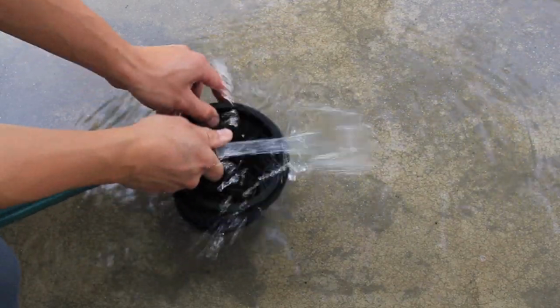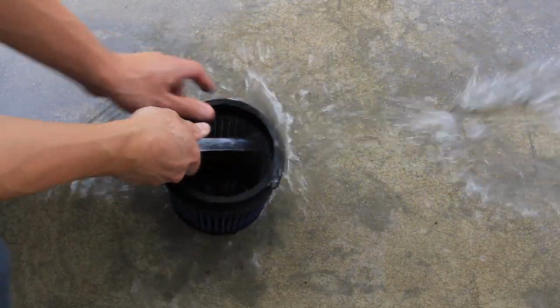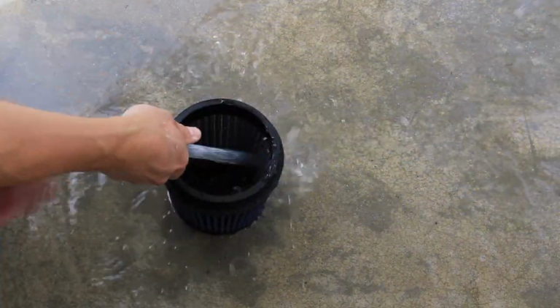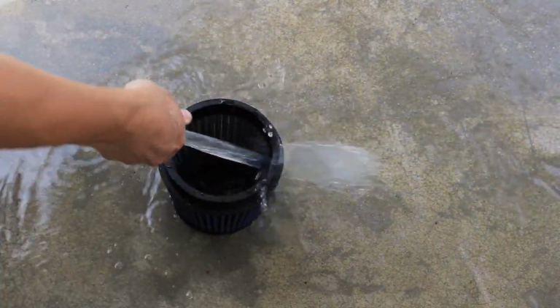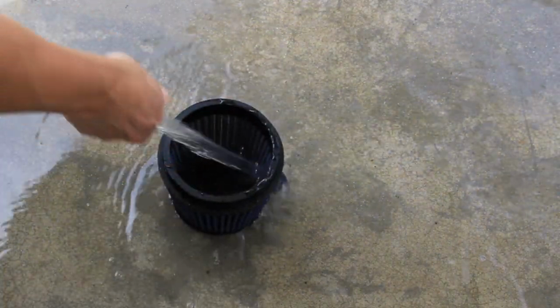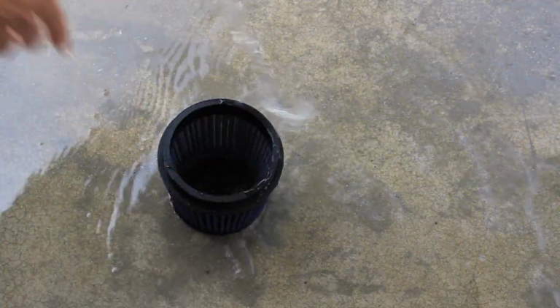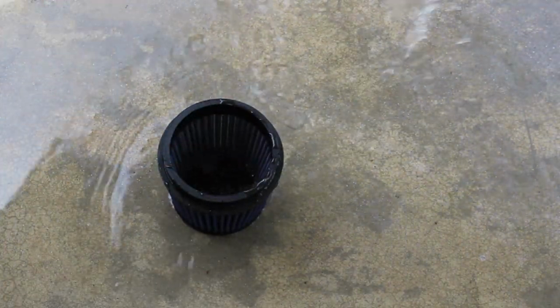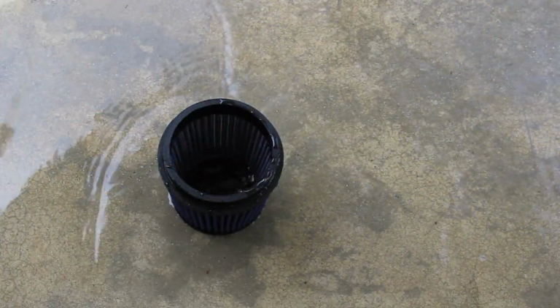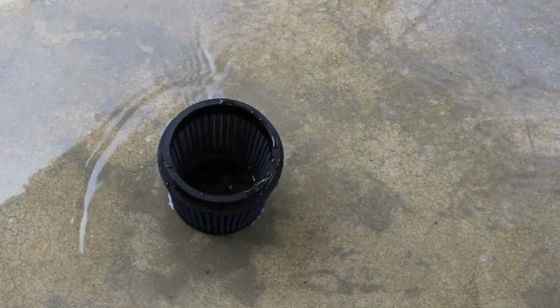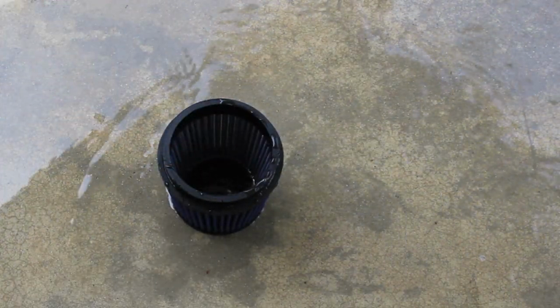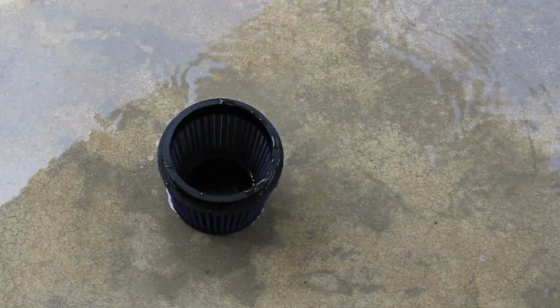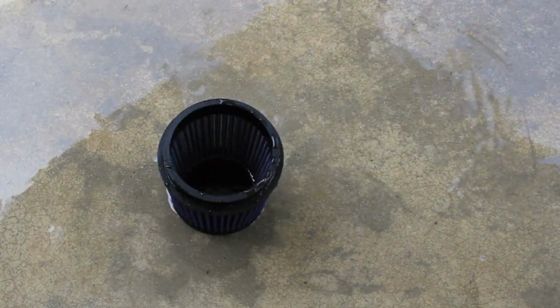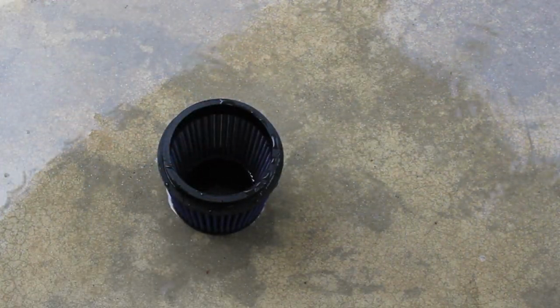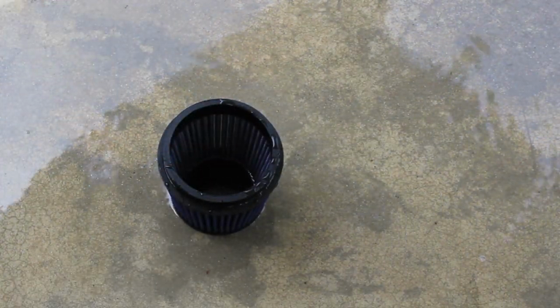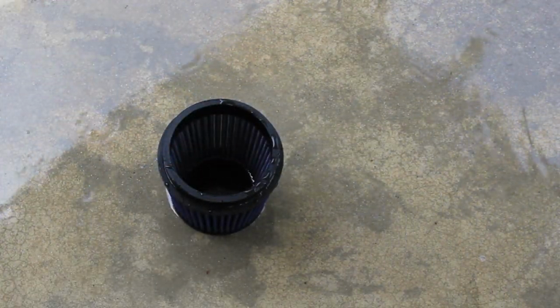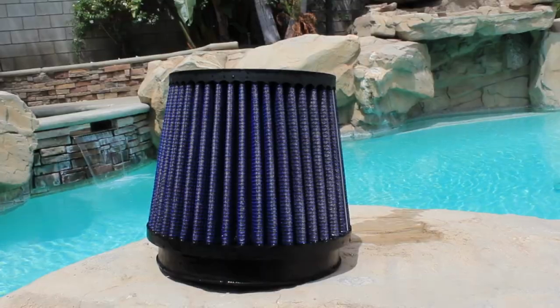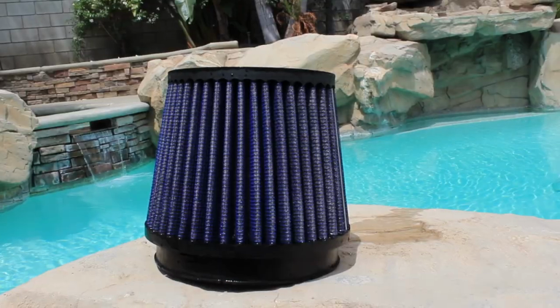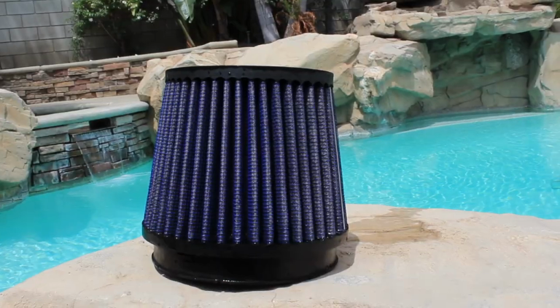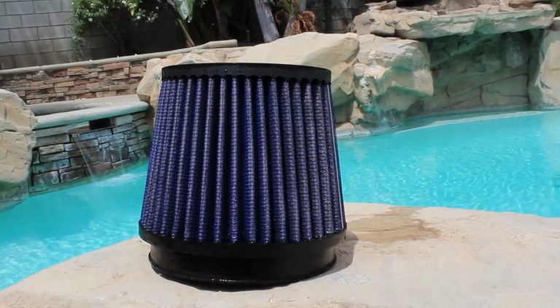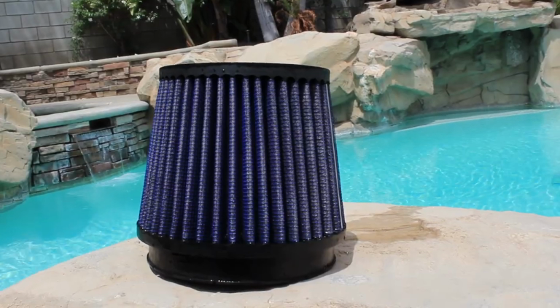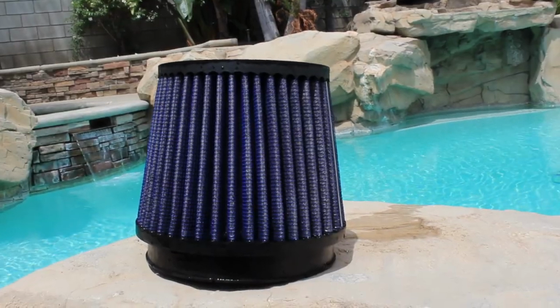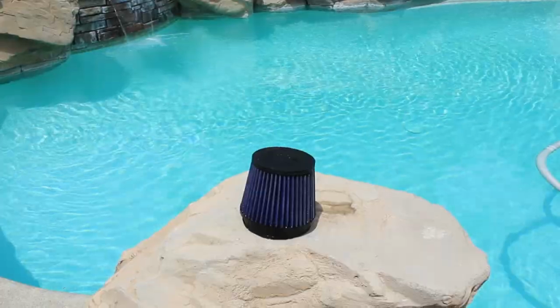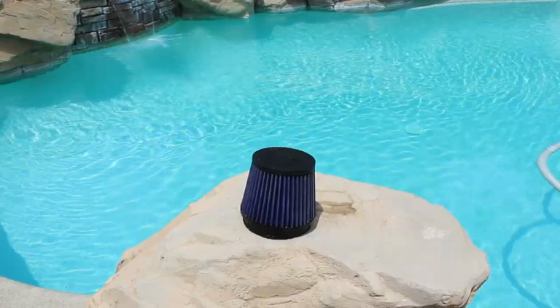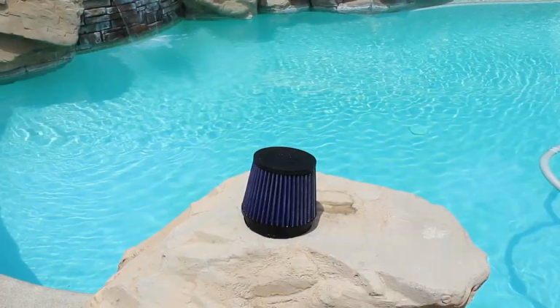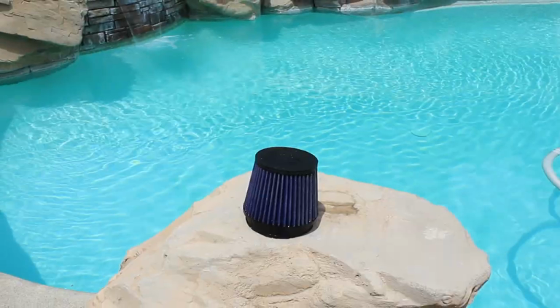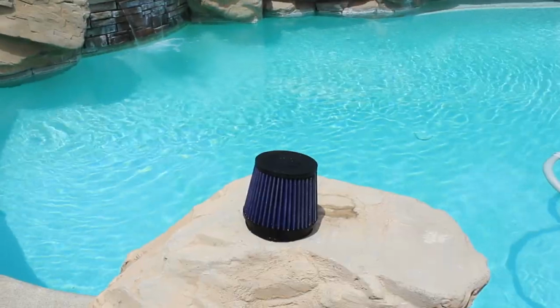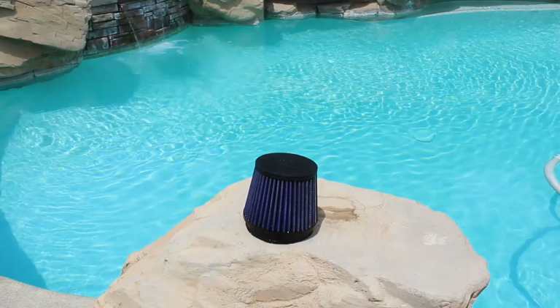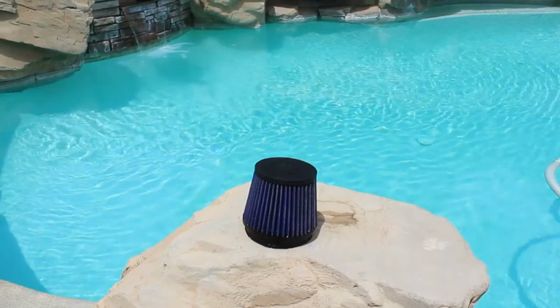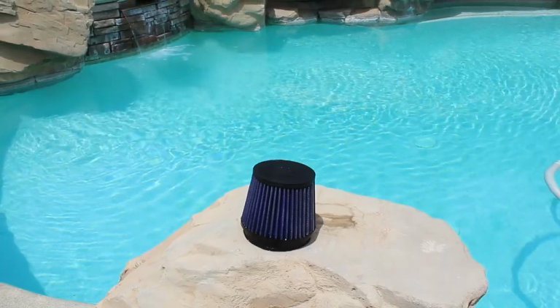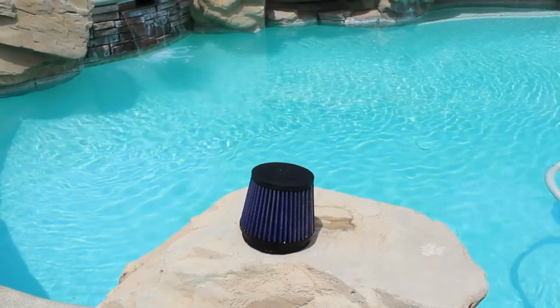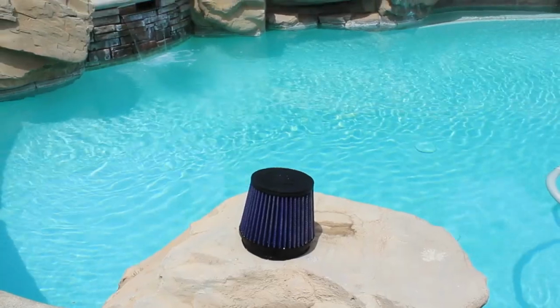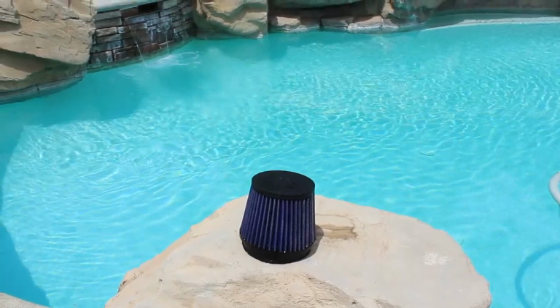Once you've thoroughly cleaned the filter, let it air dry. Set it outside somewhere cool and let it dry.